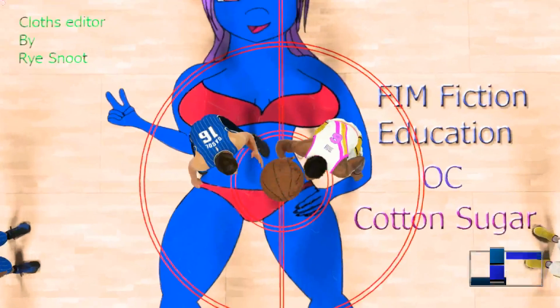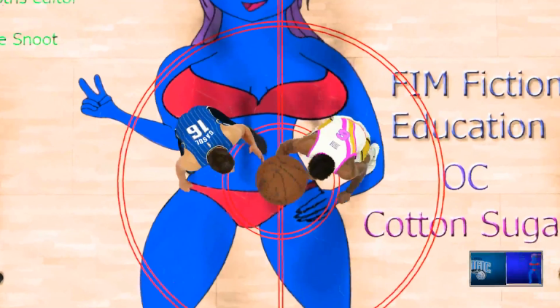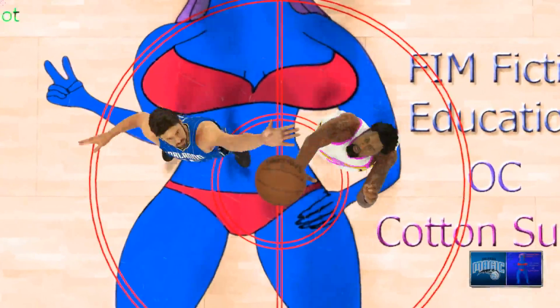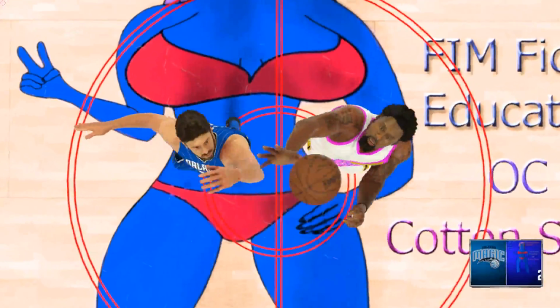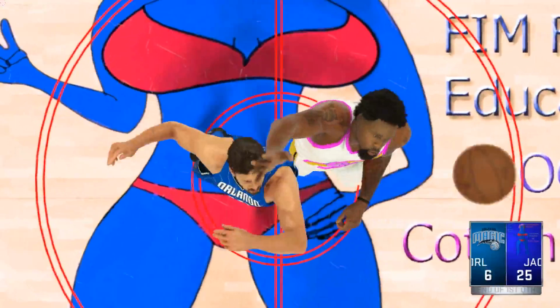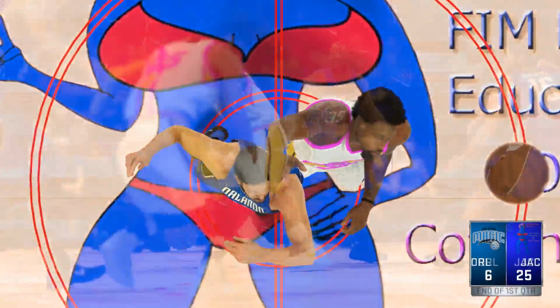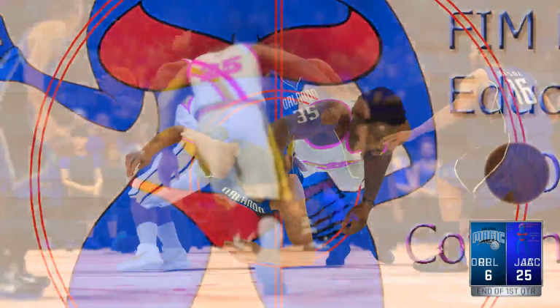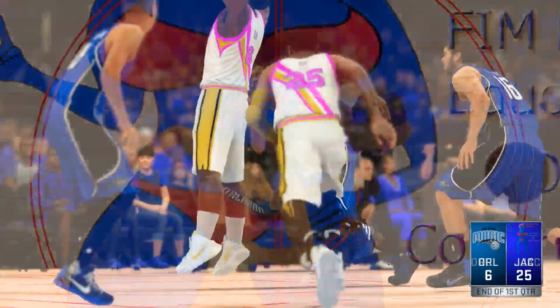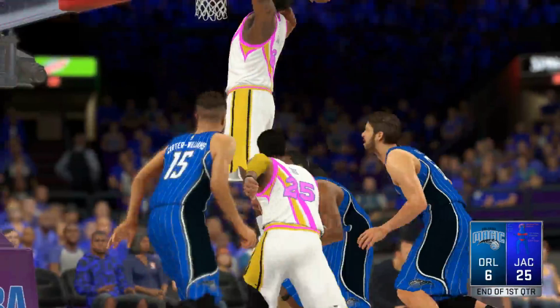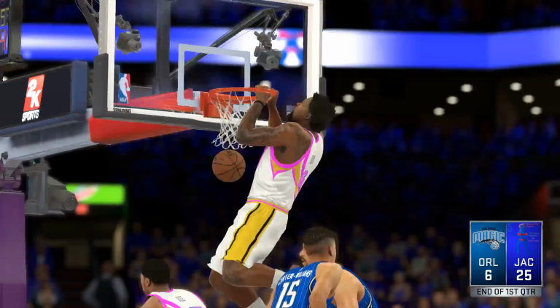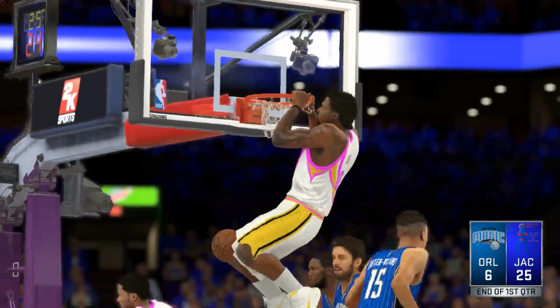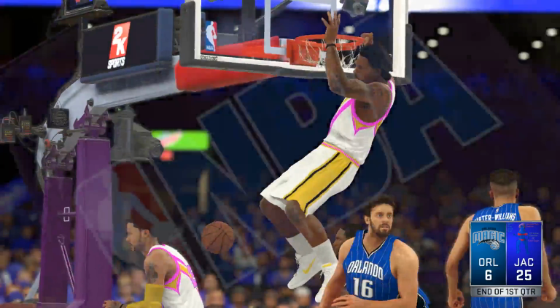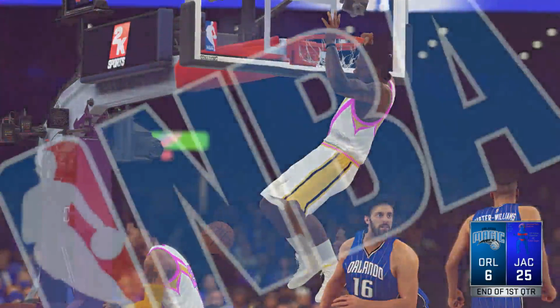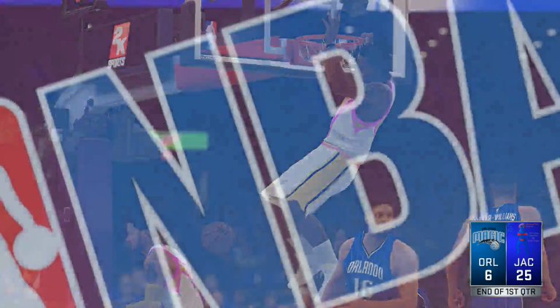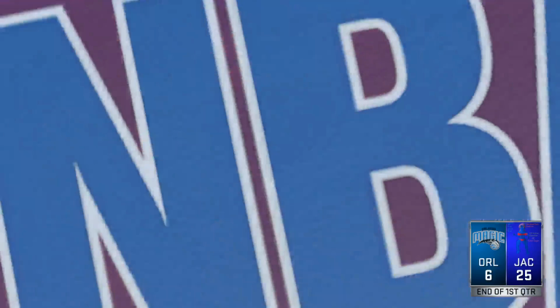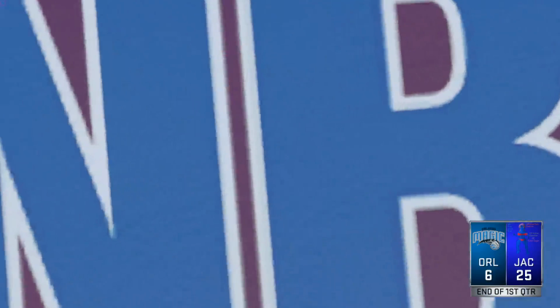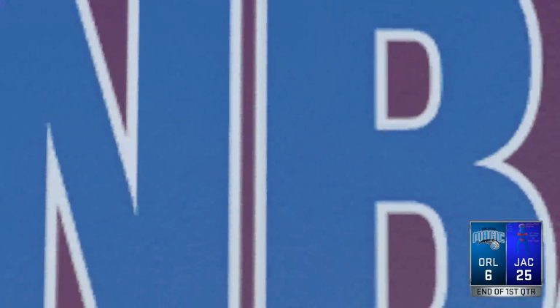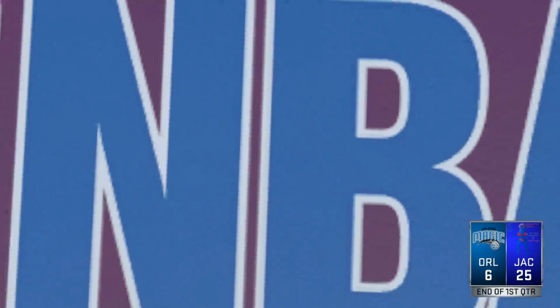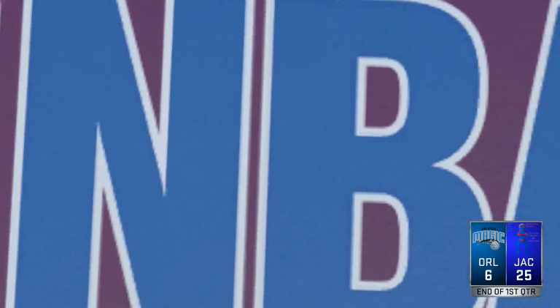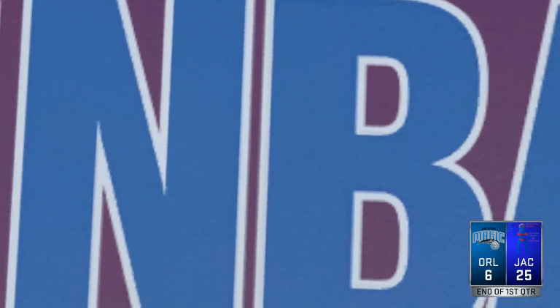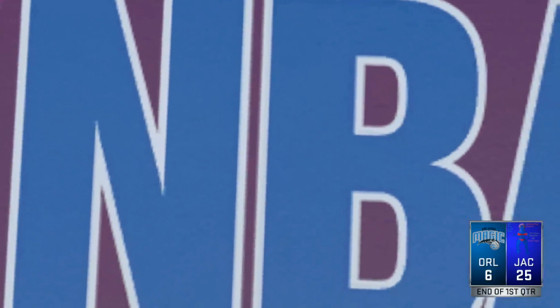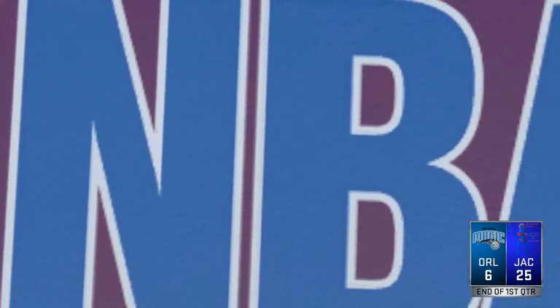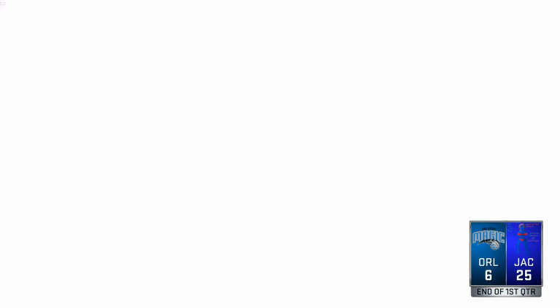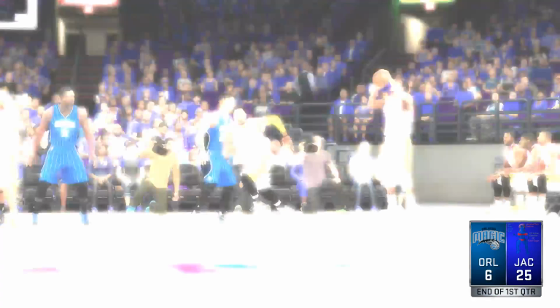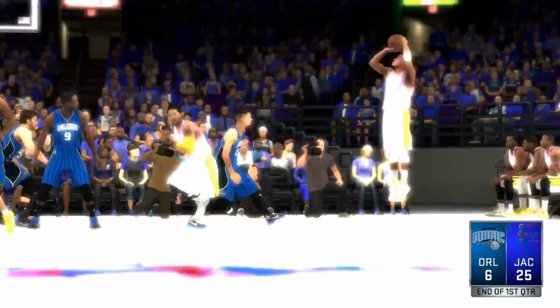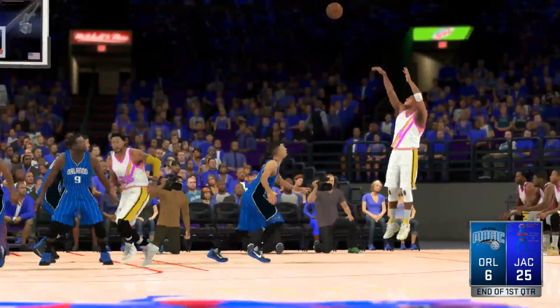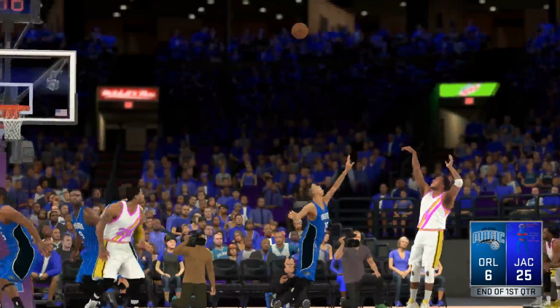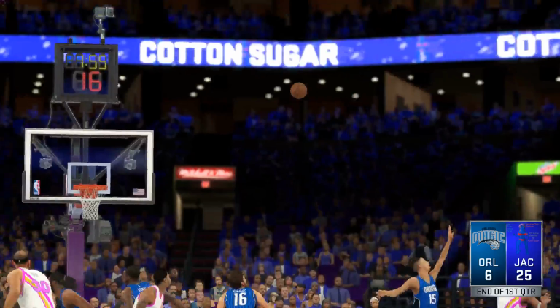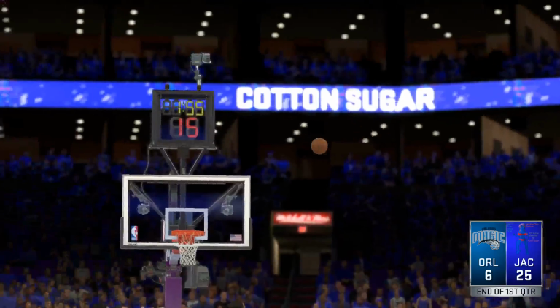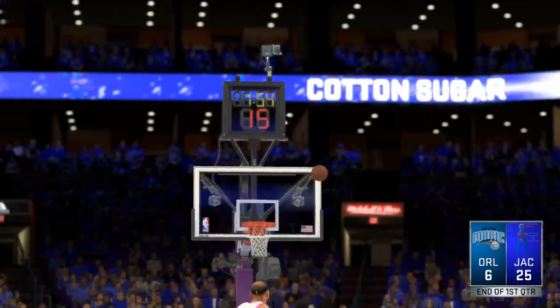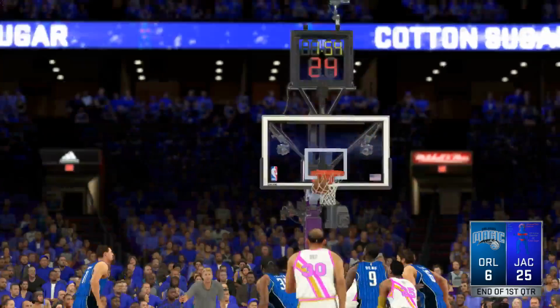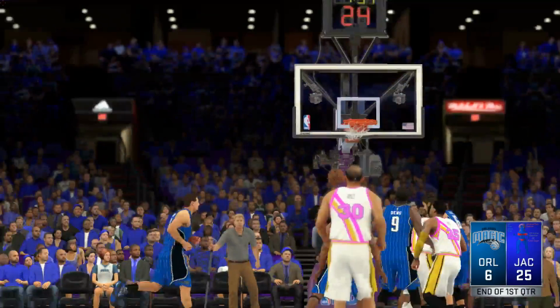Jacksonville leads by 19. The second quarter coming up right after this break, so don't go anywhere.